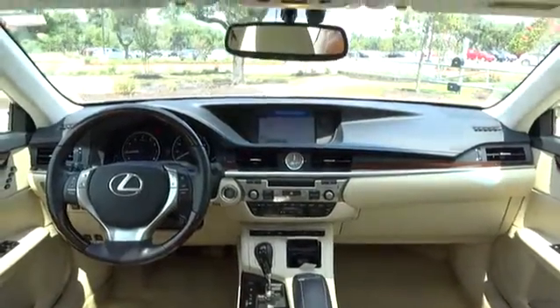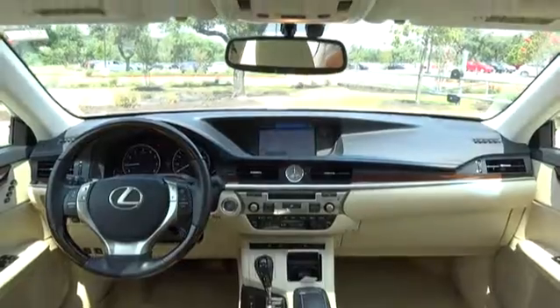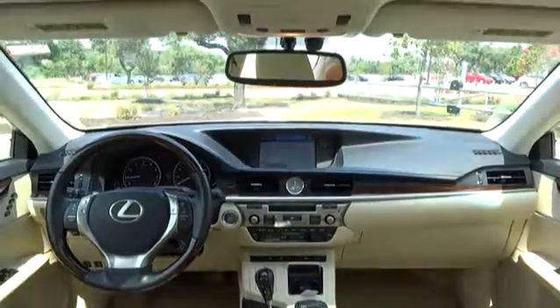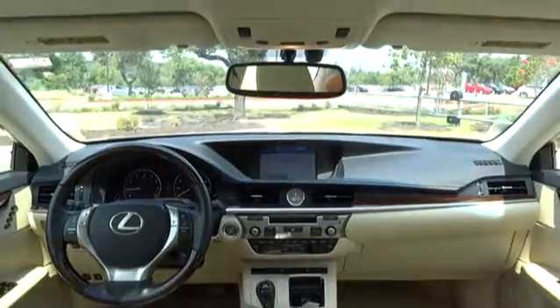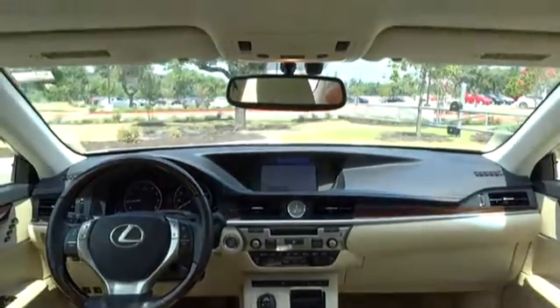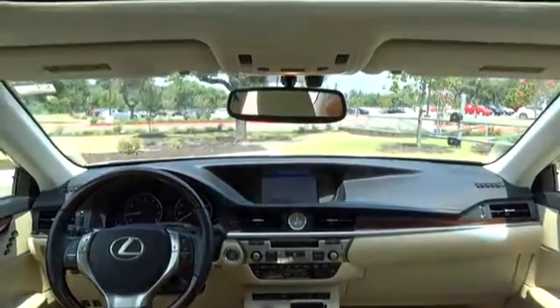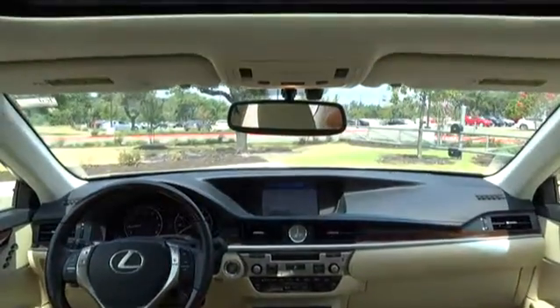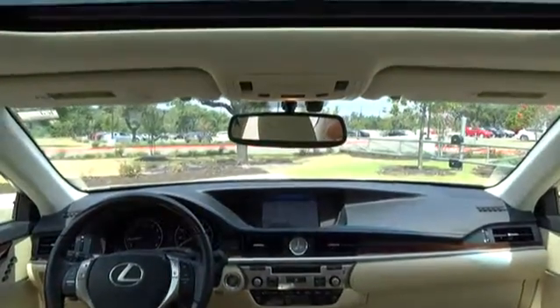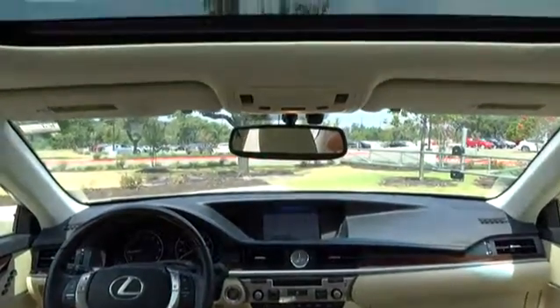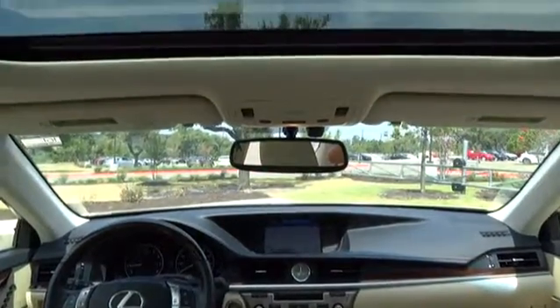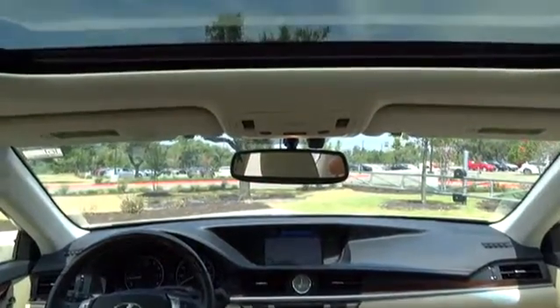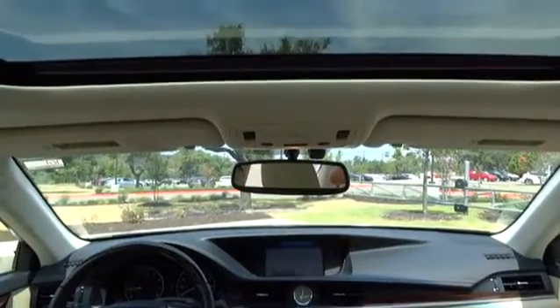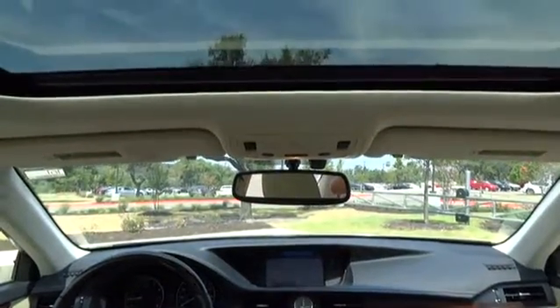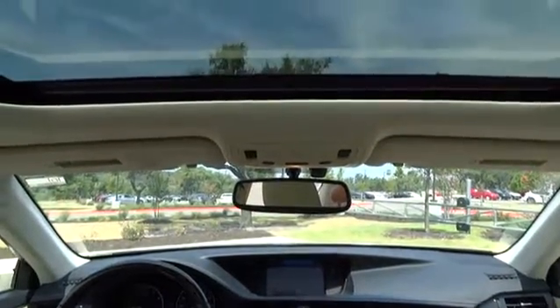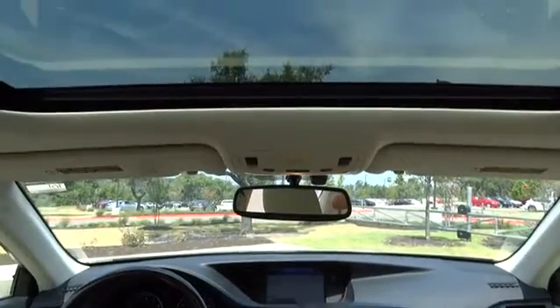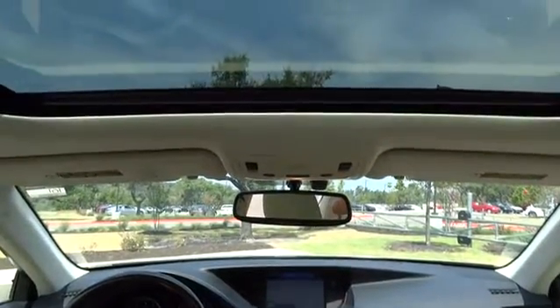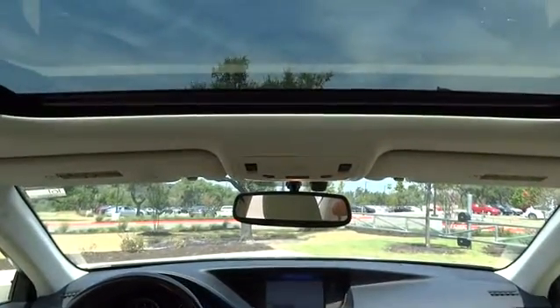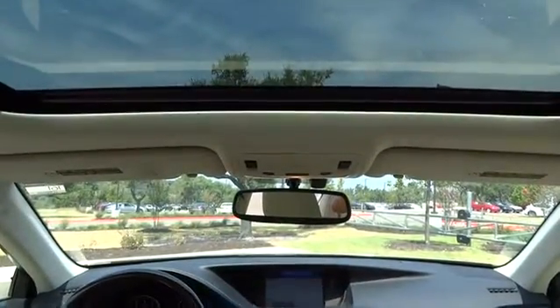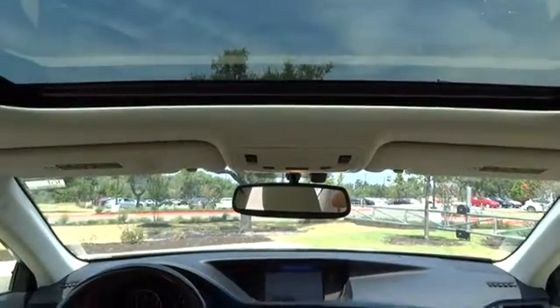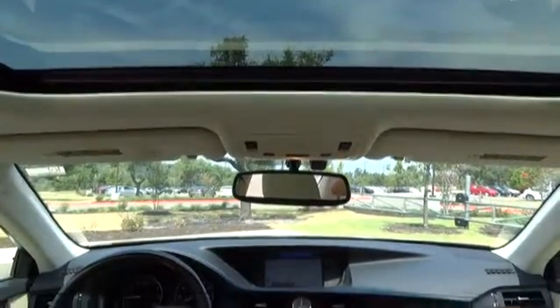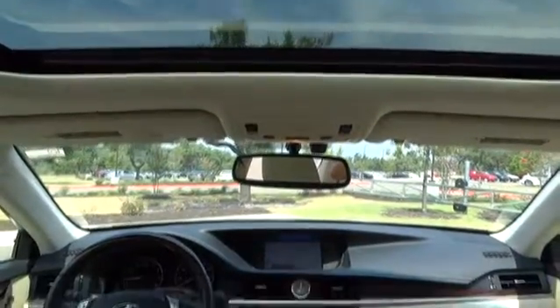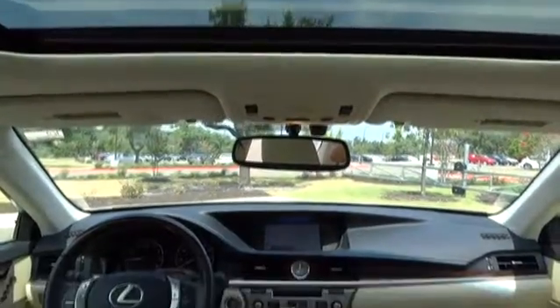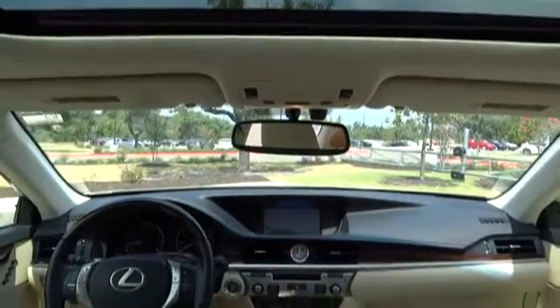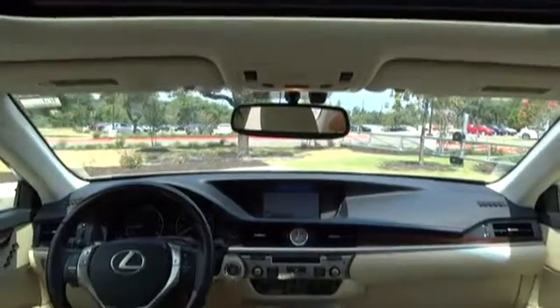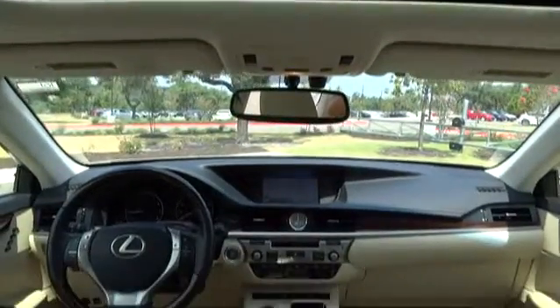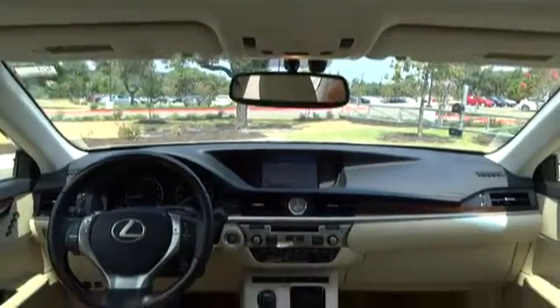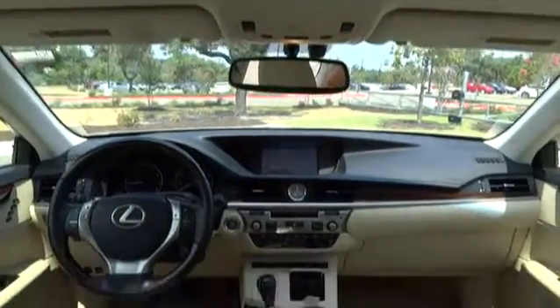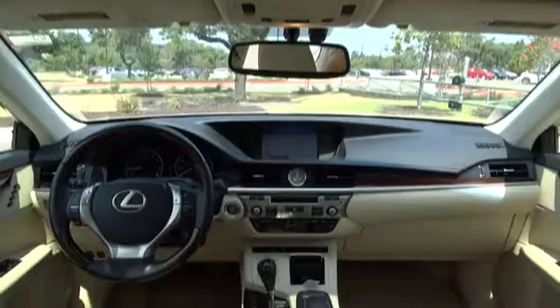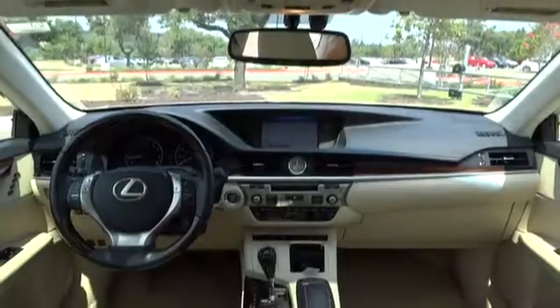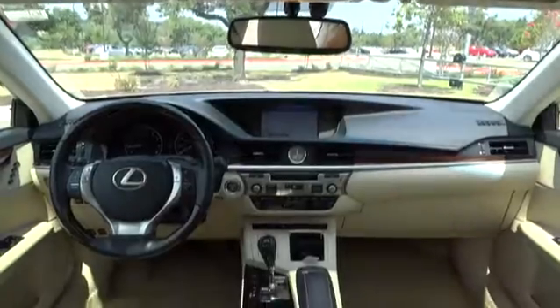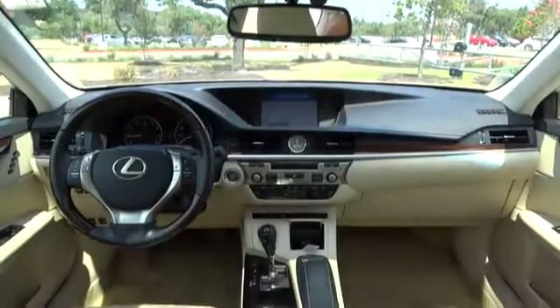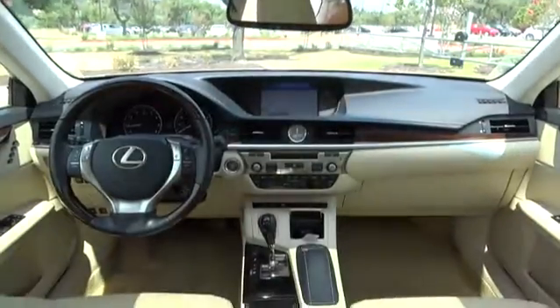Front wheel drive. Searching for a dependable vehicle that looks great too? You found it, so stop in today.